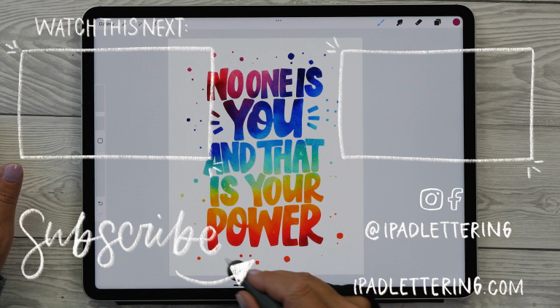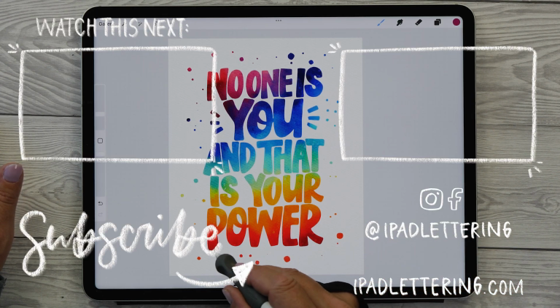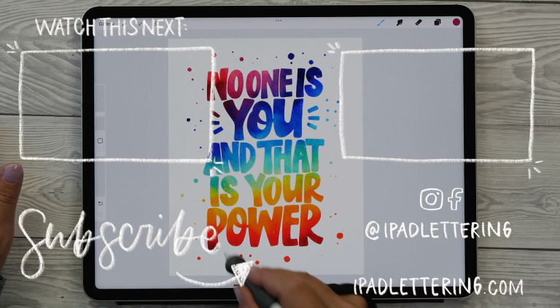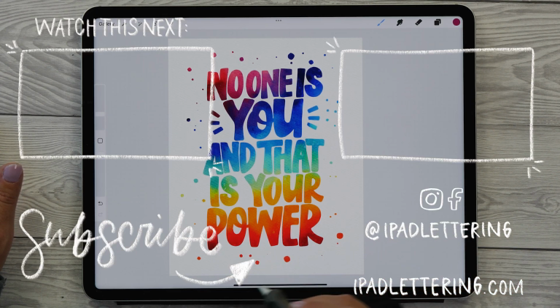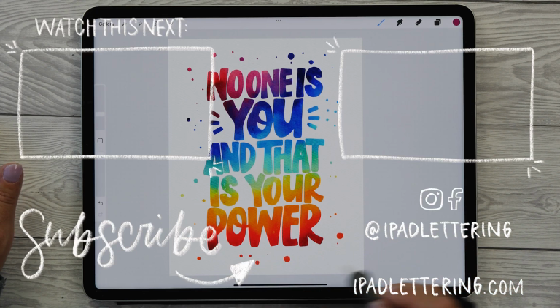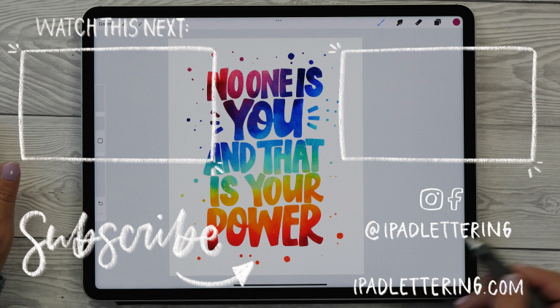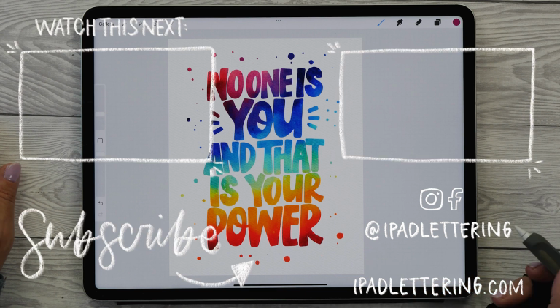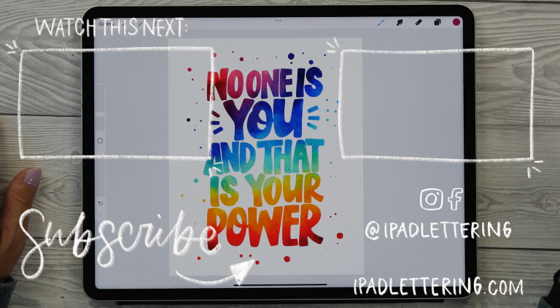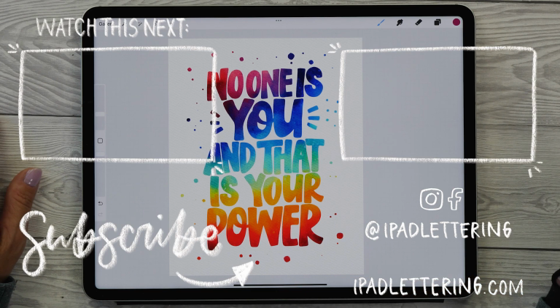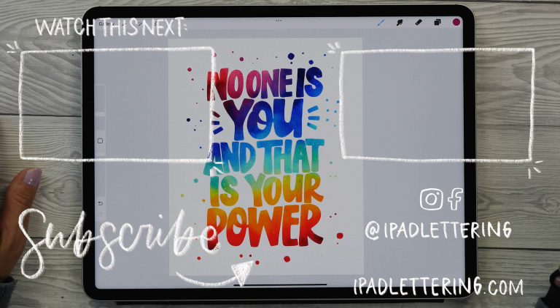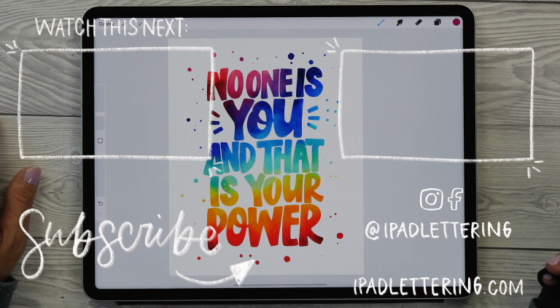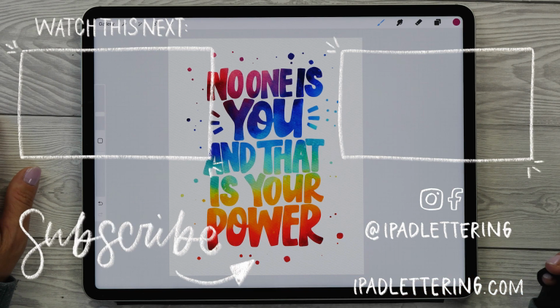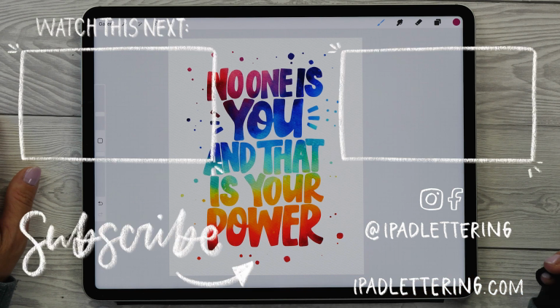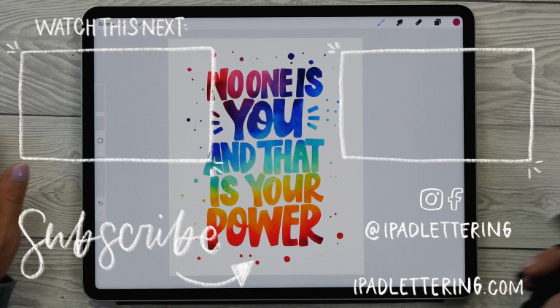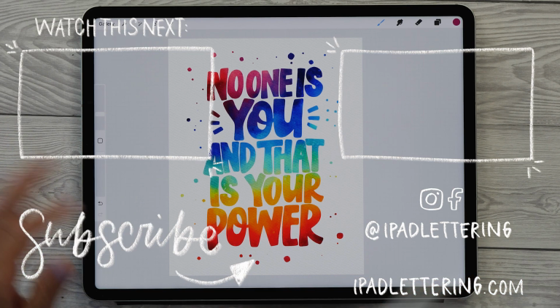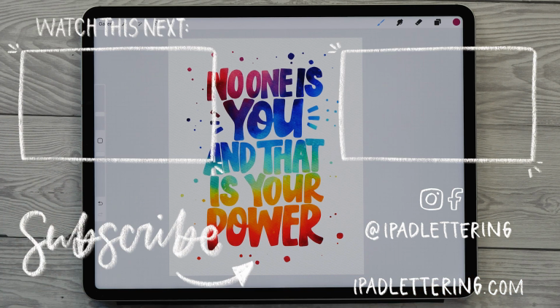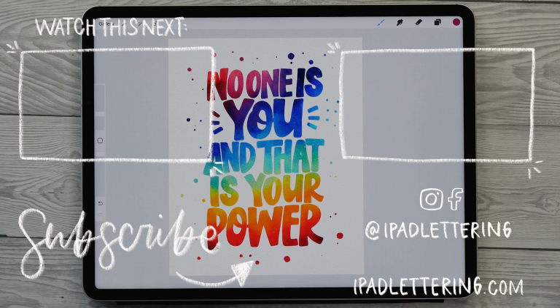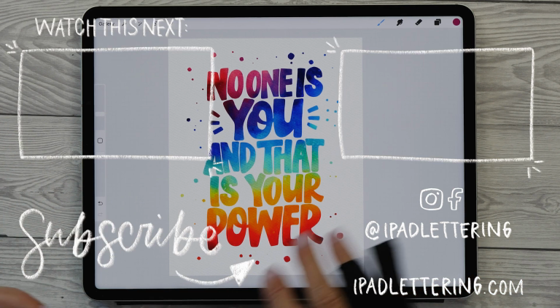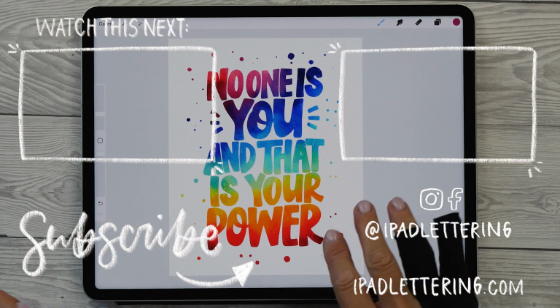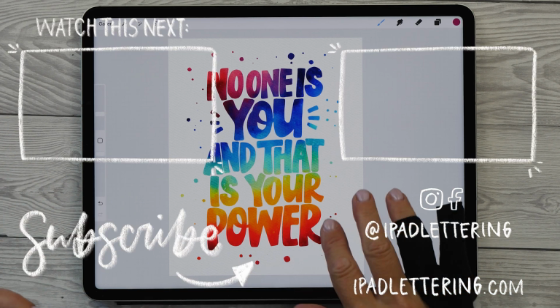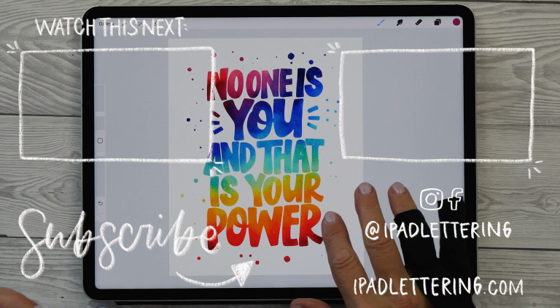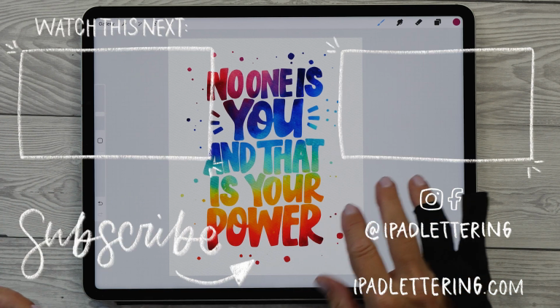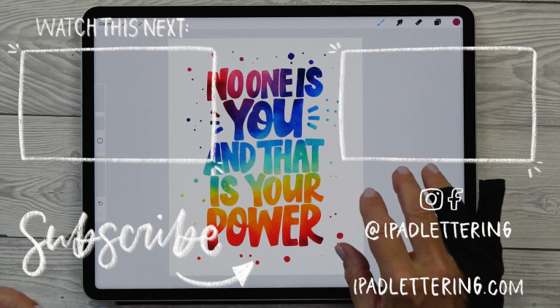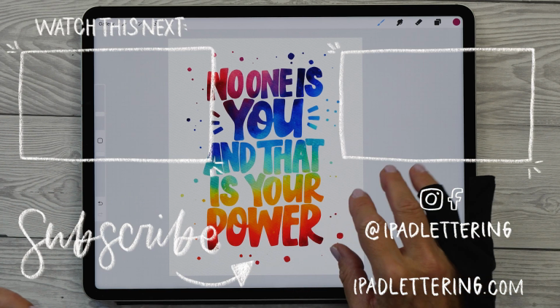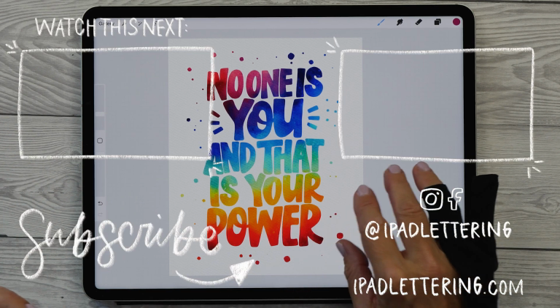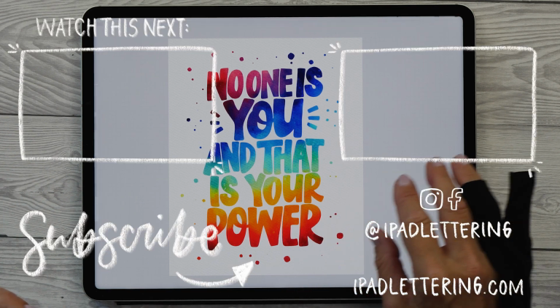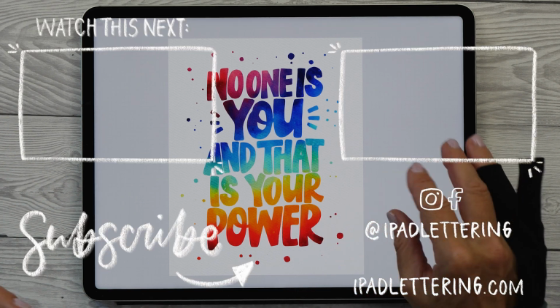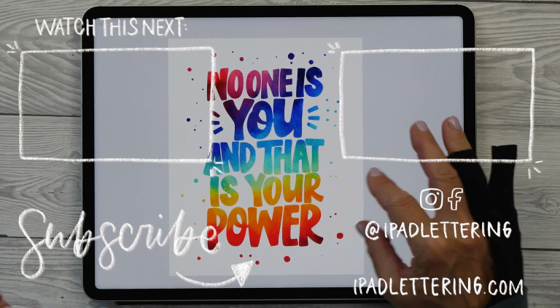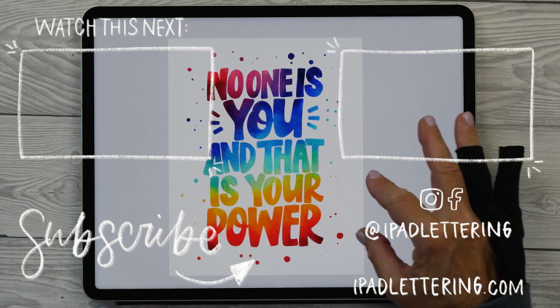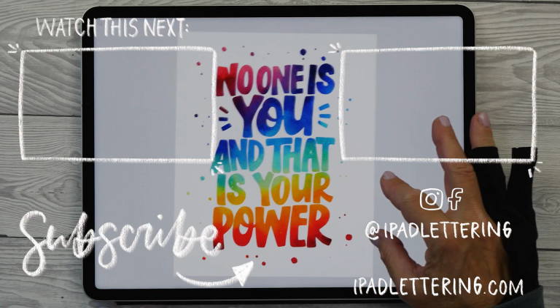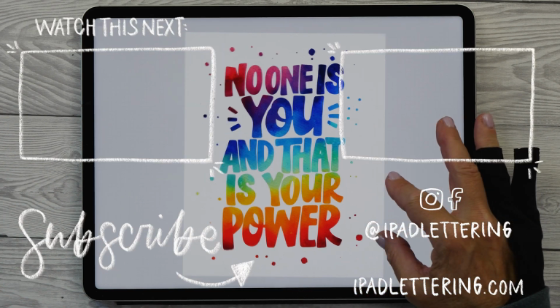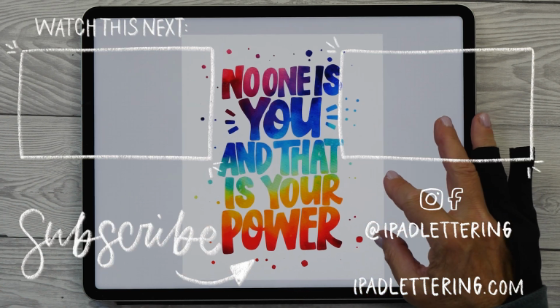Thank you so much for watching and I'll see you in my next video.